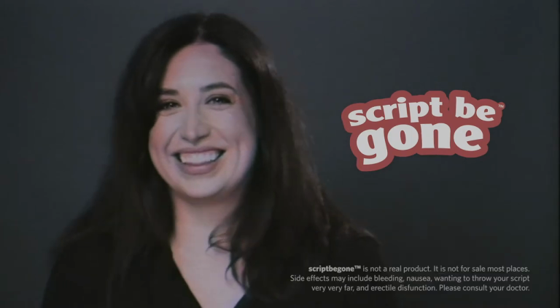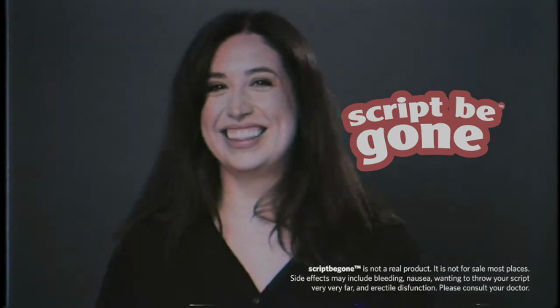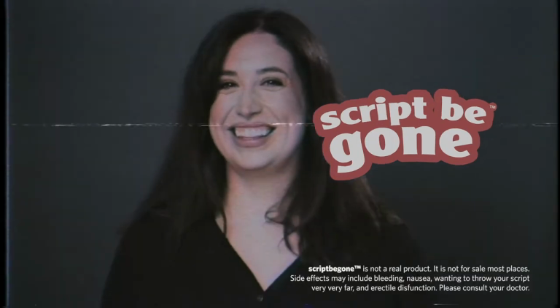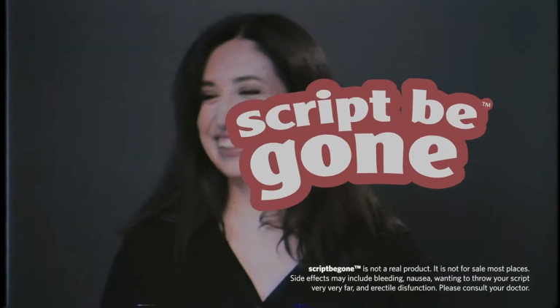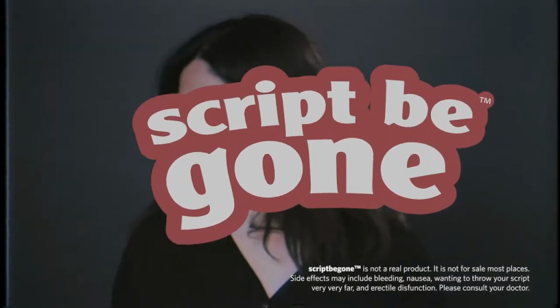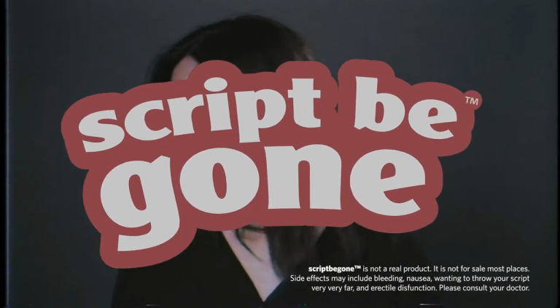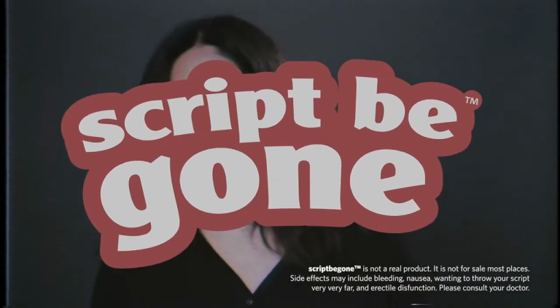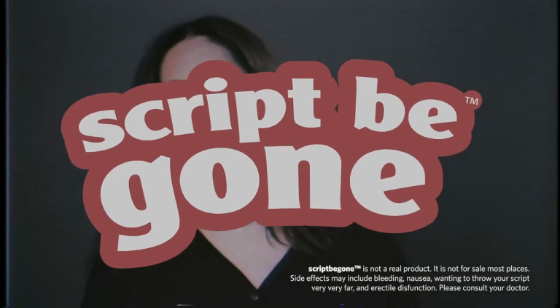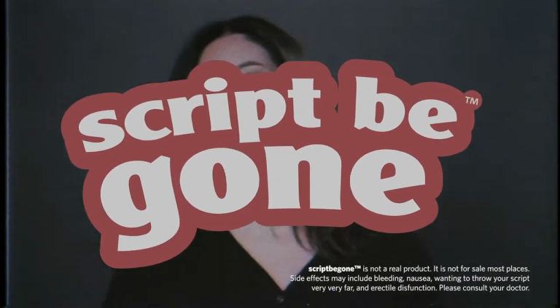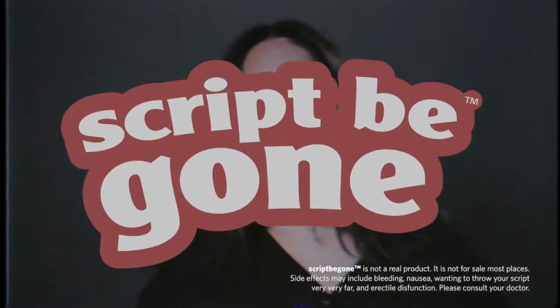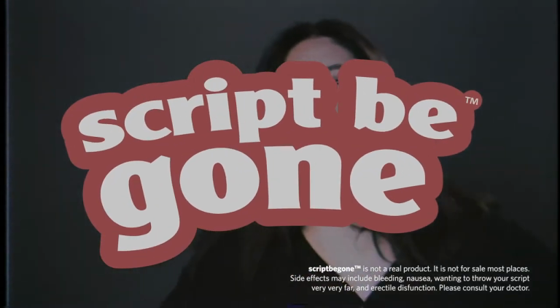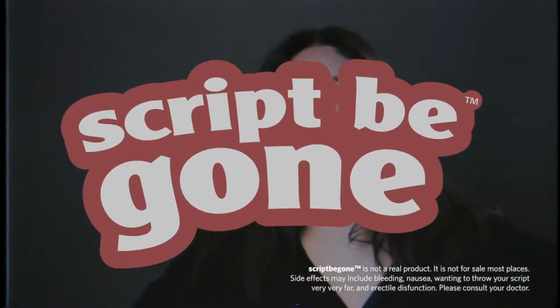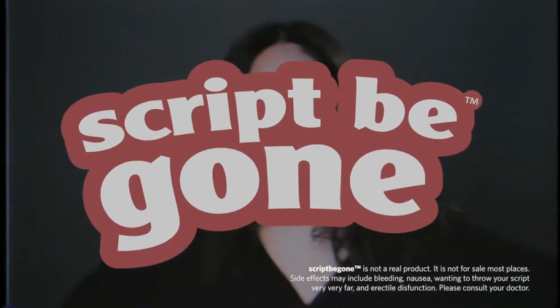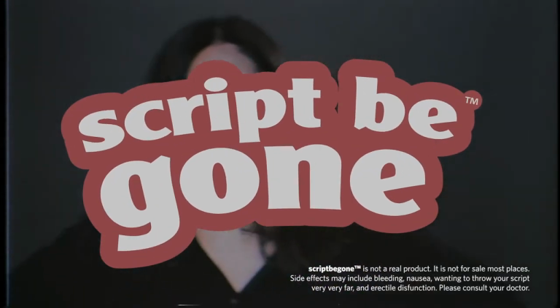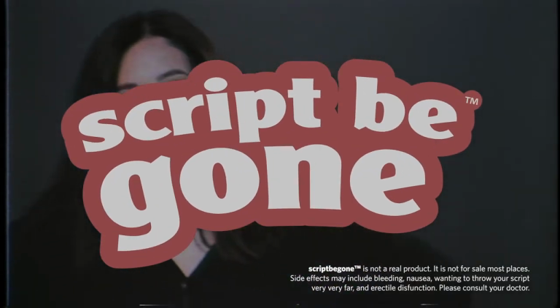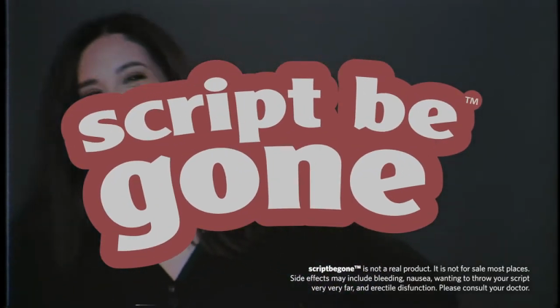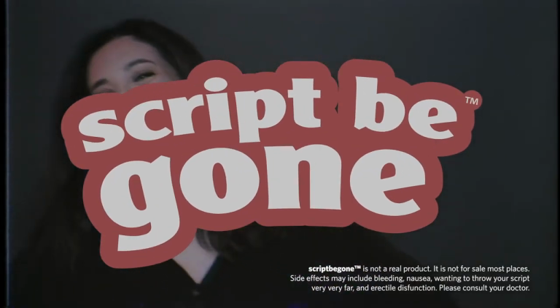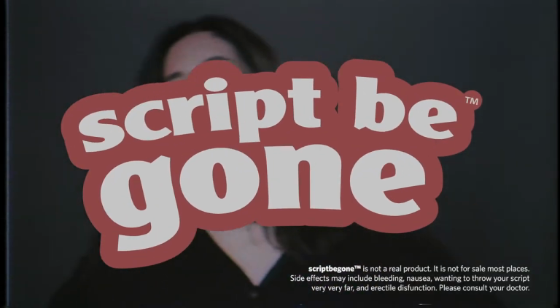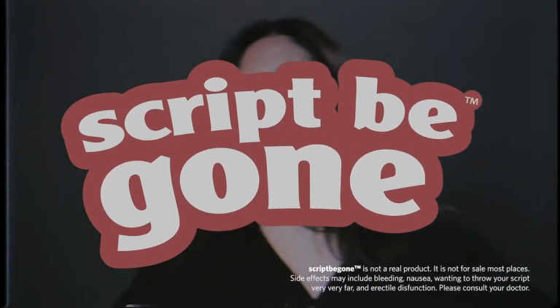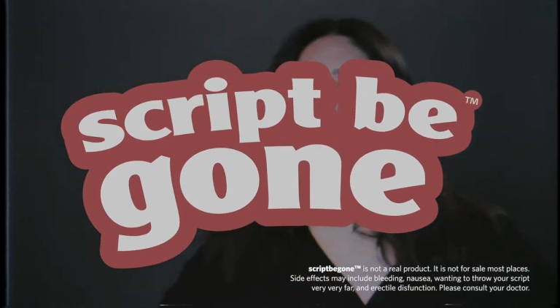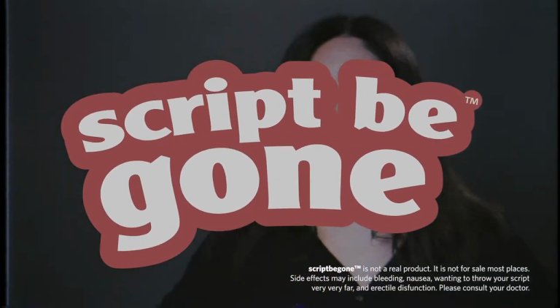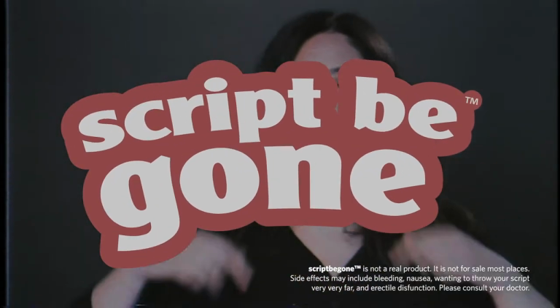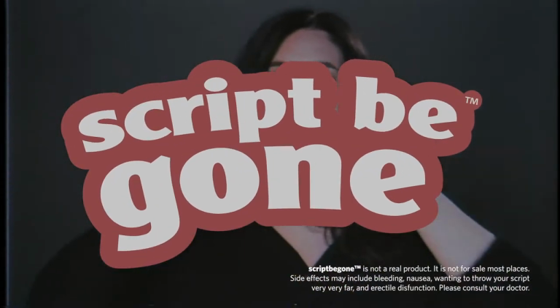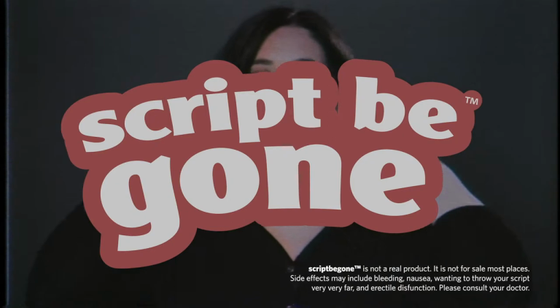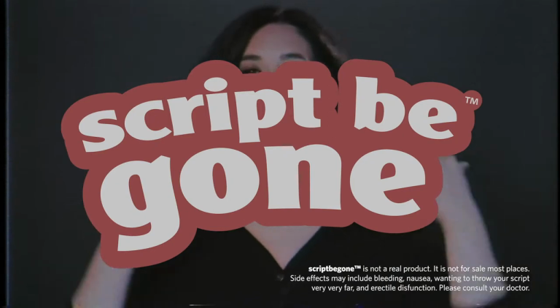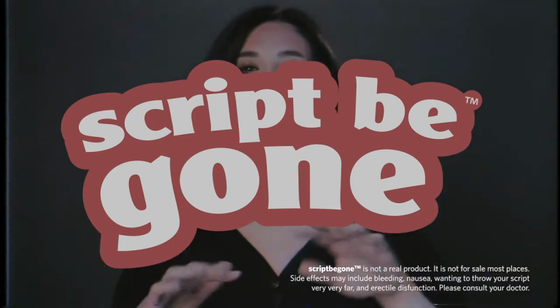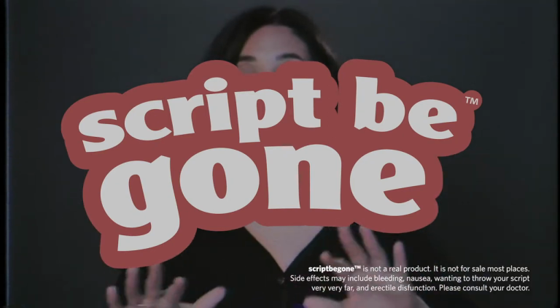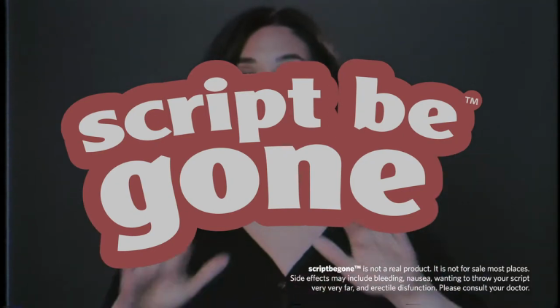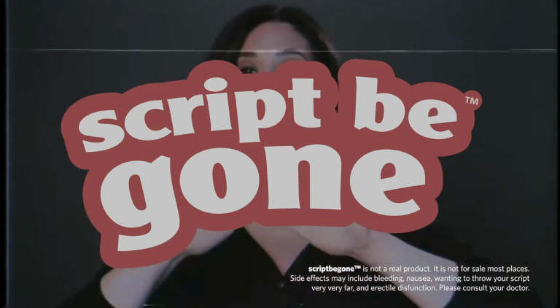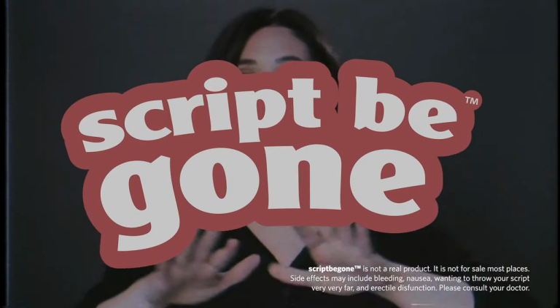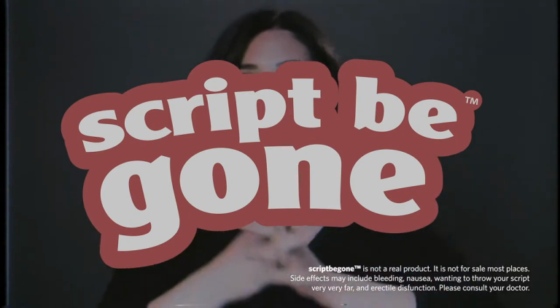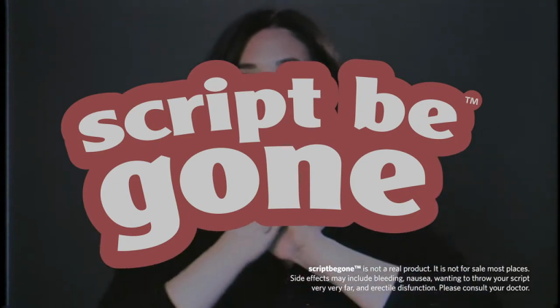ScriptyGone is not a real product. ScriptyGone is not for sale in the United States, Canada, Mexico, all of North America, South America, Asia, Europe, most of Australia, and many countries in Africa.